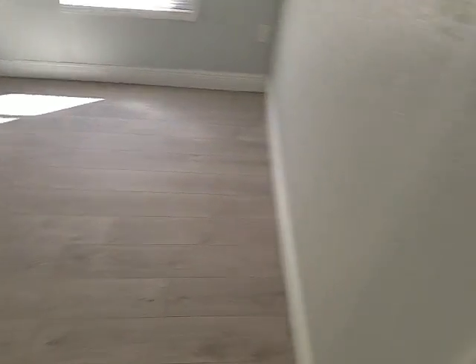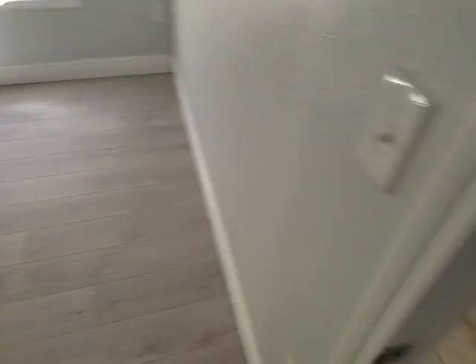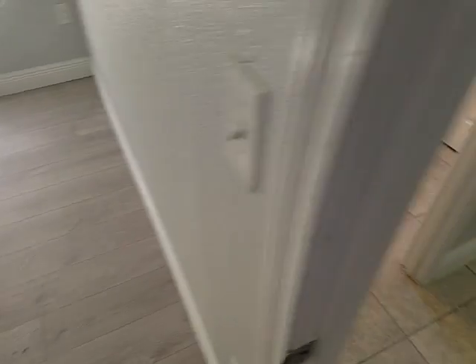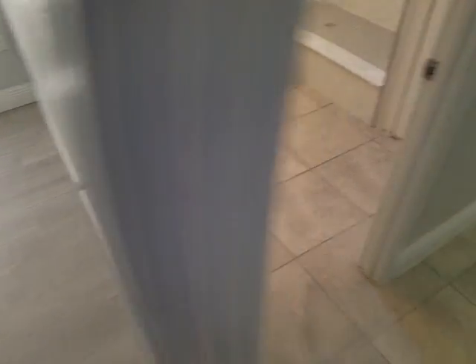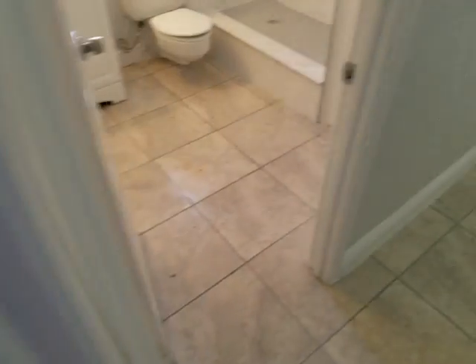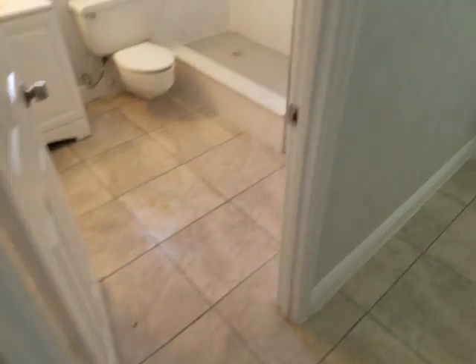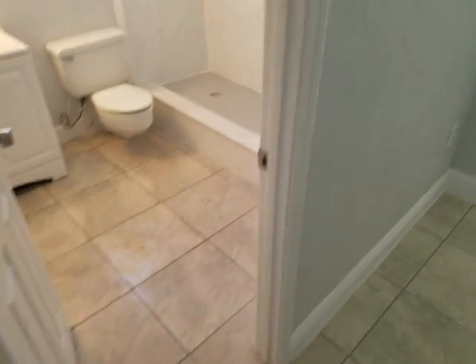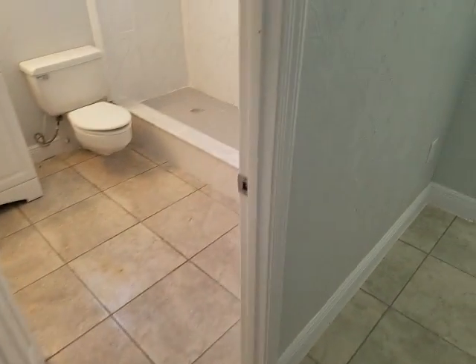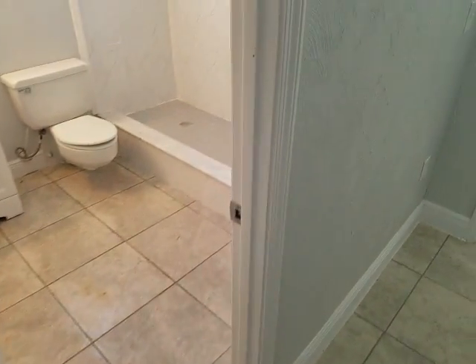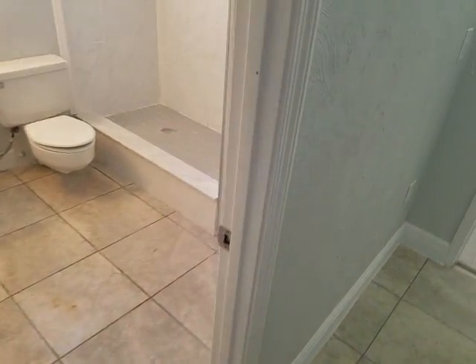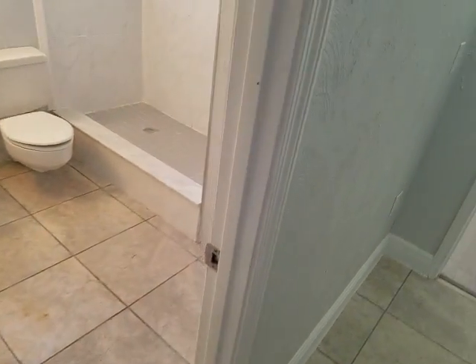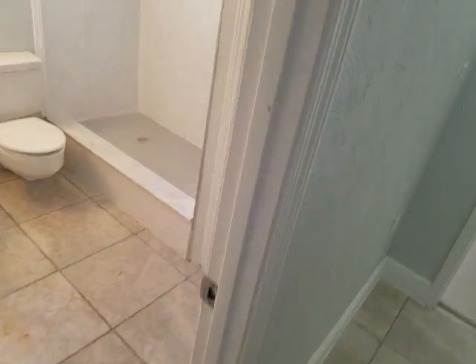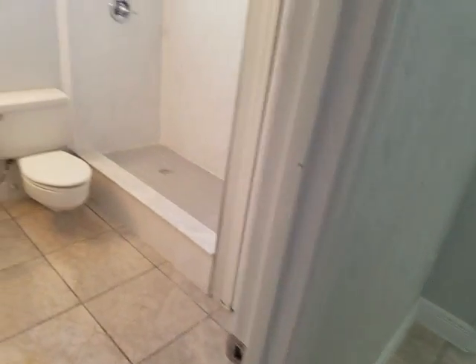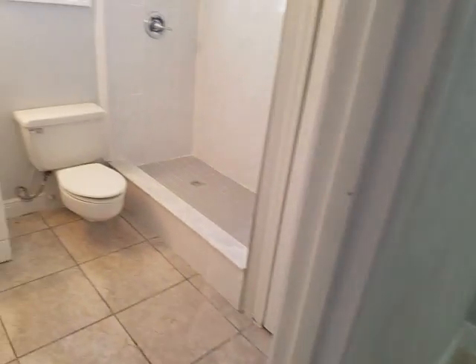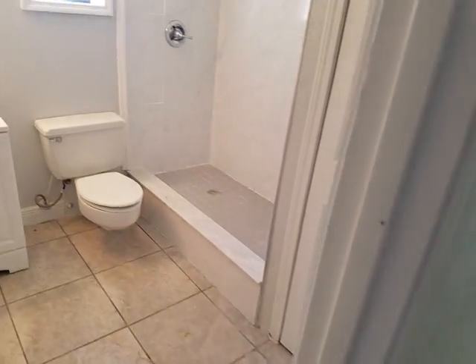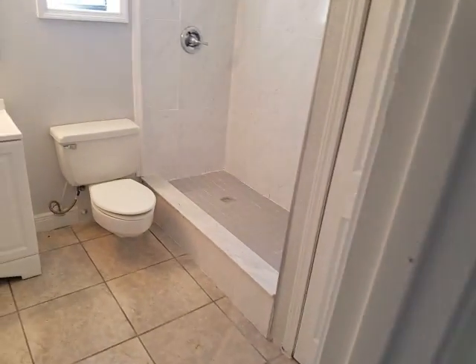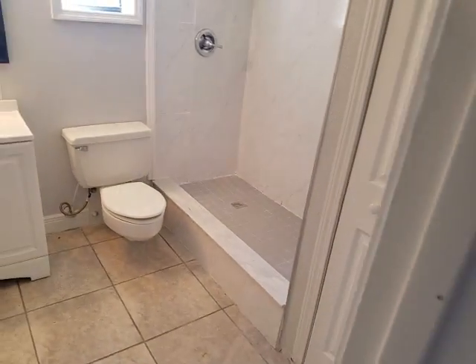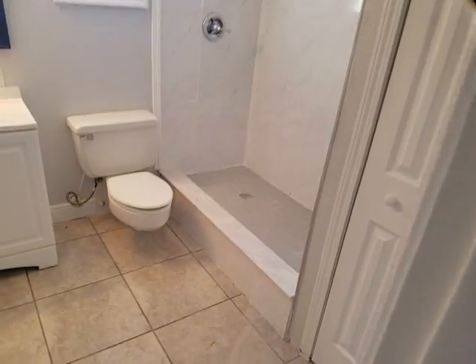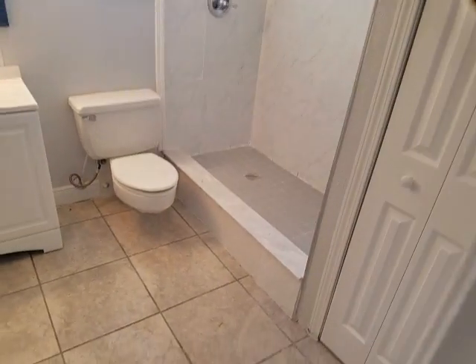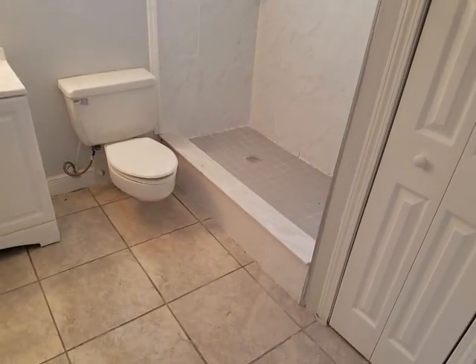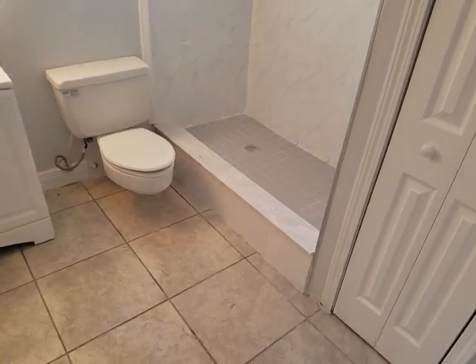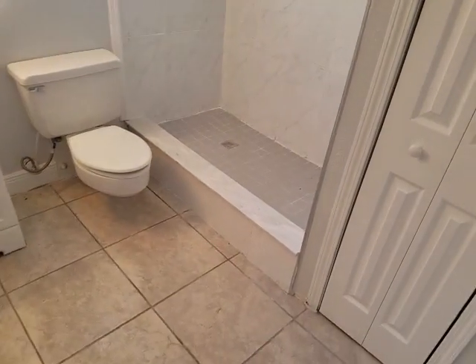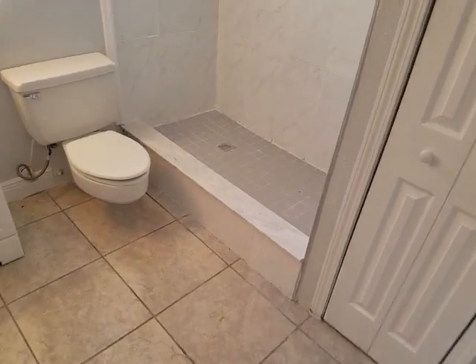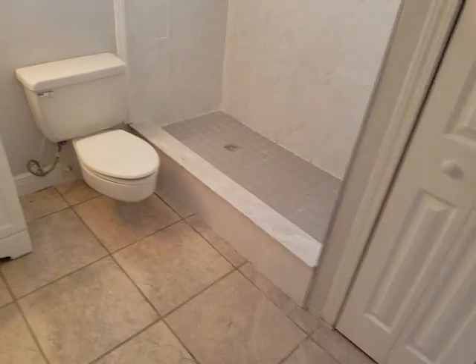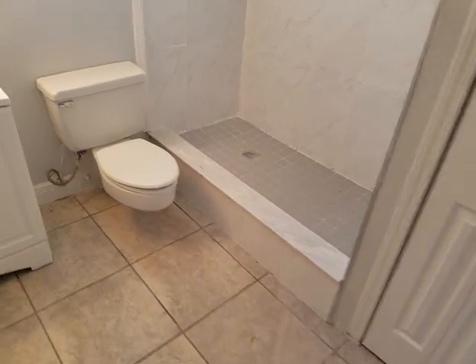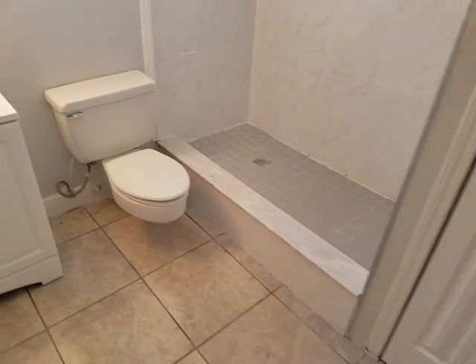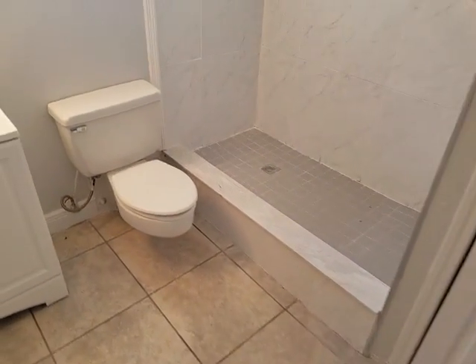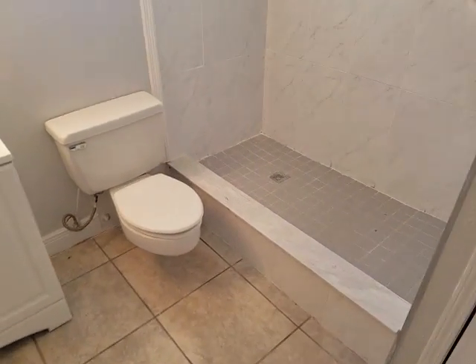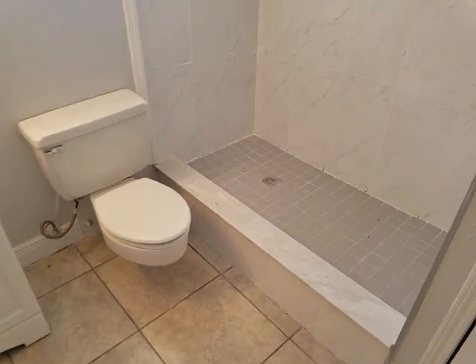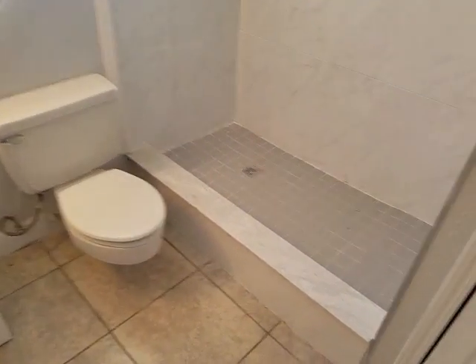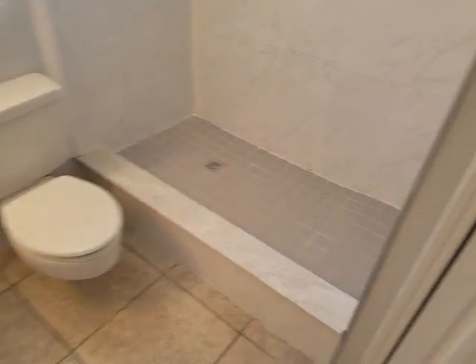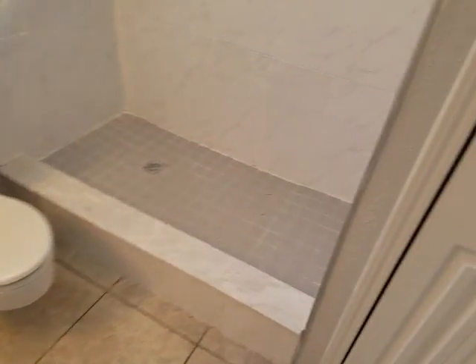And we have the guest bath with a standing shower.